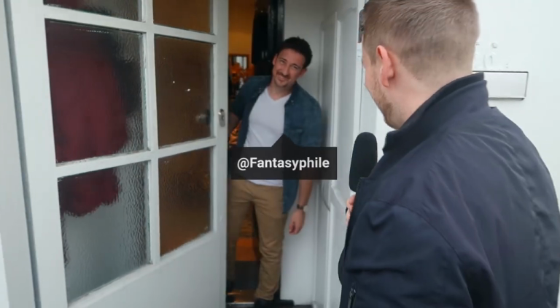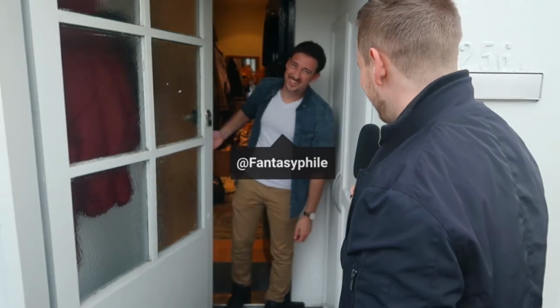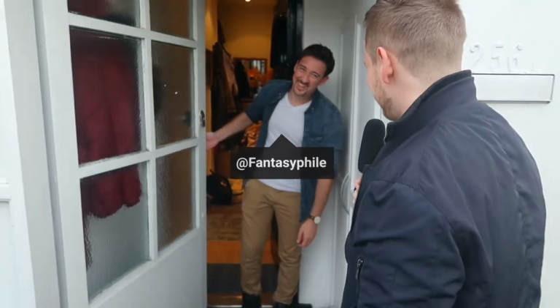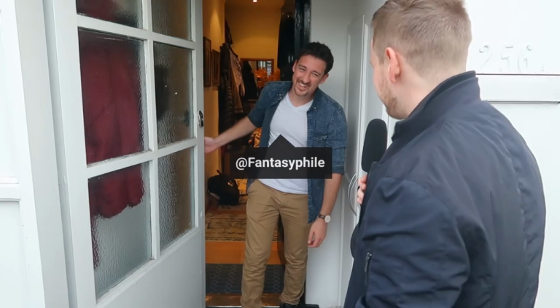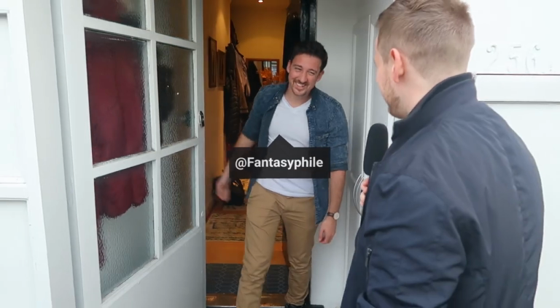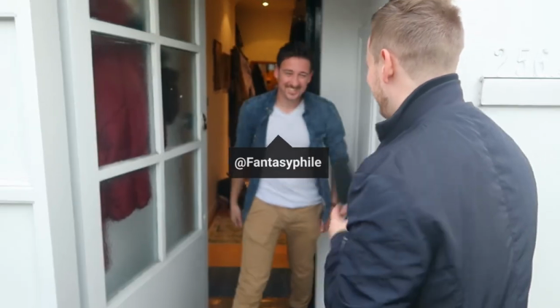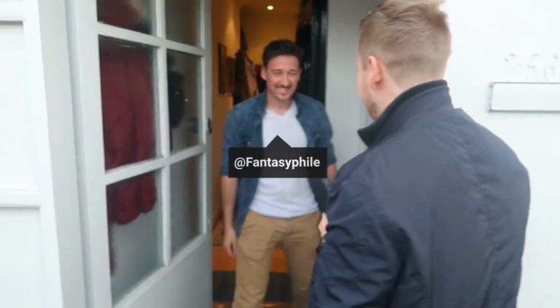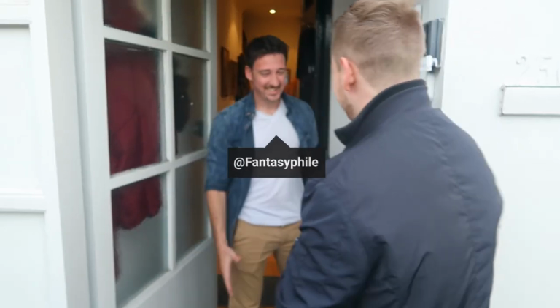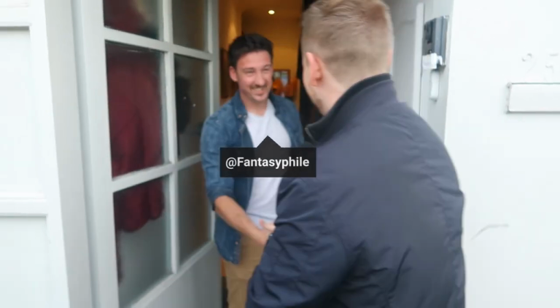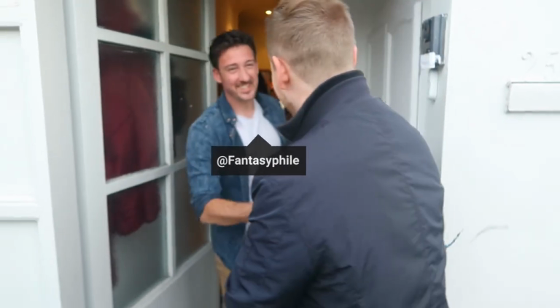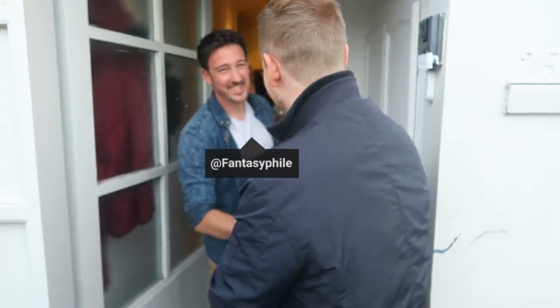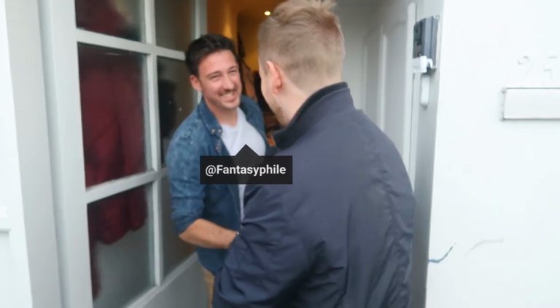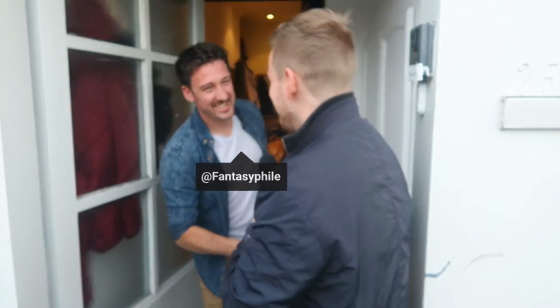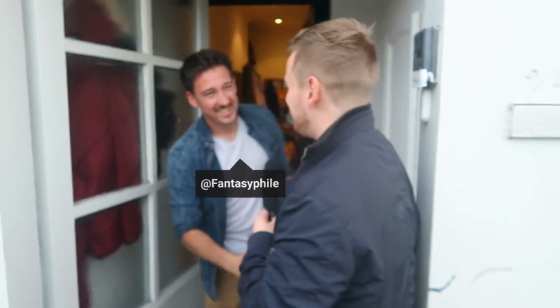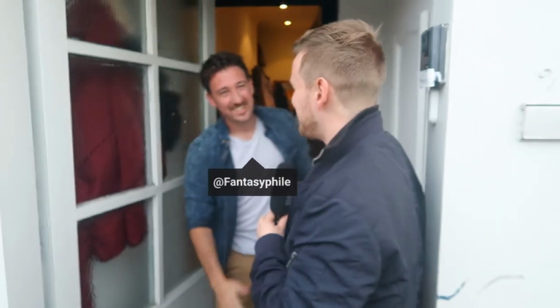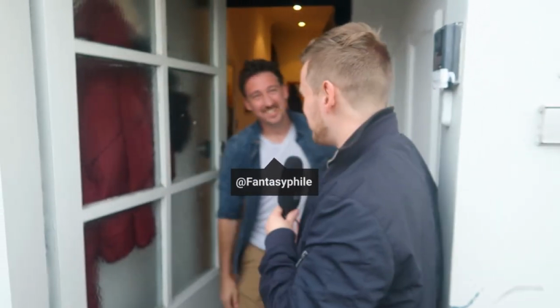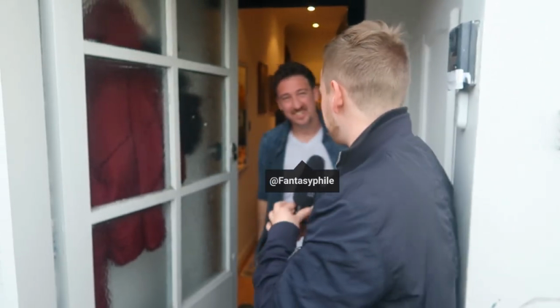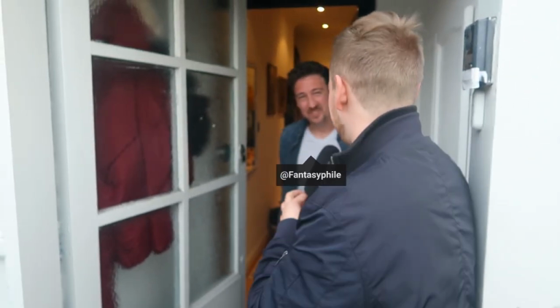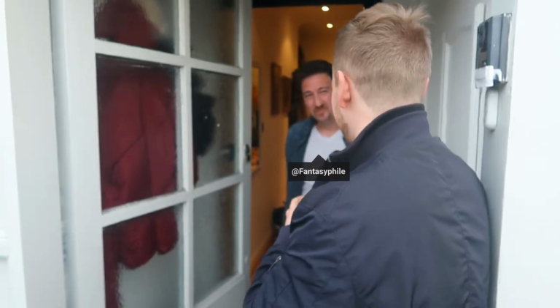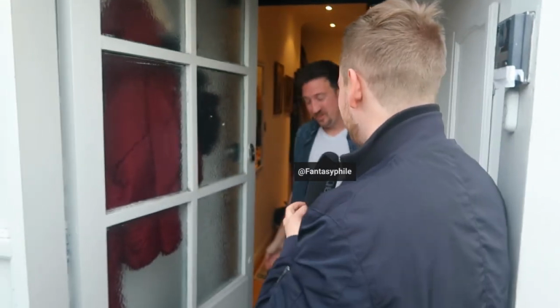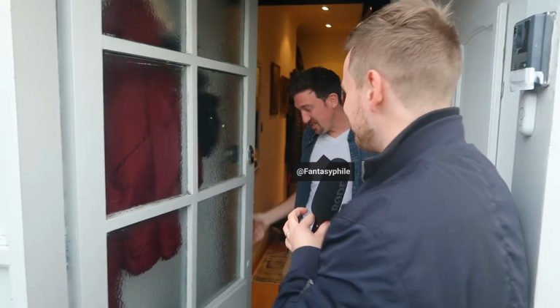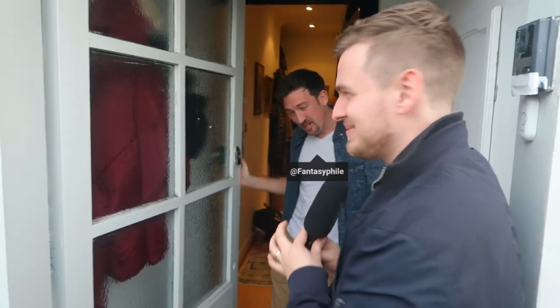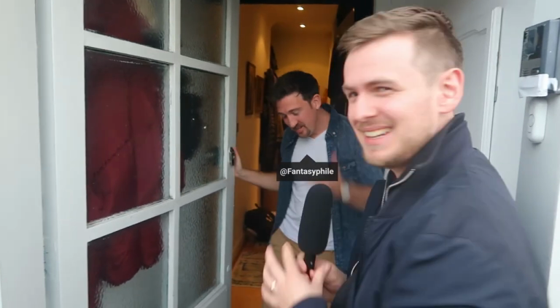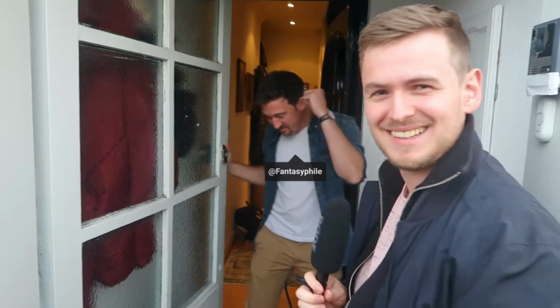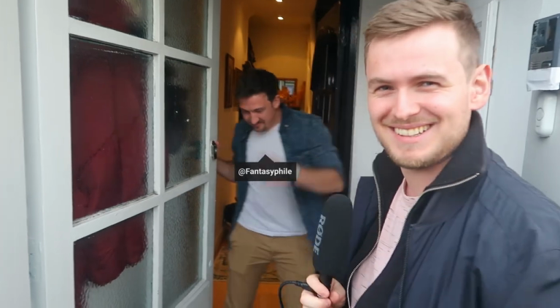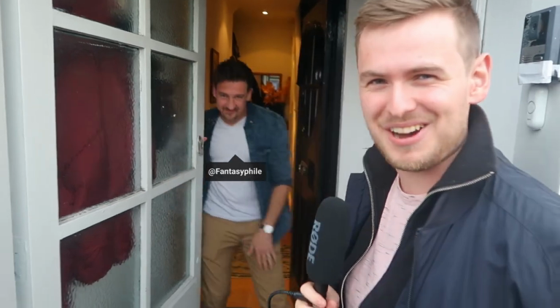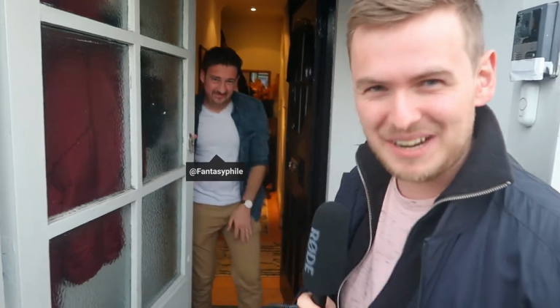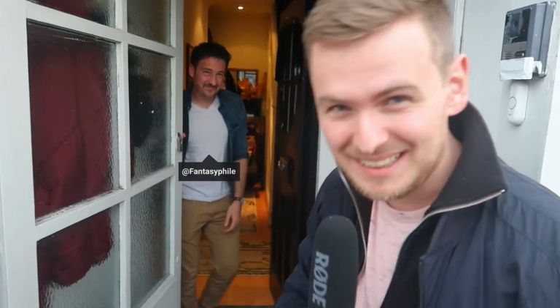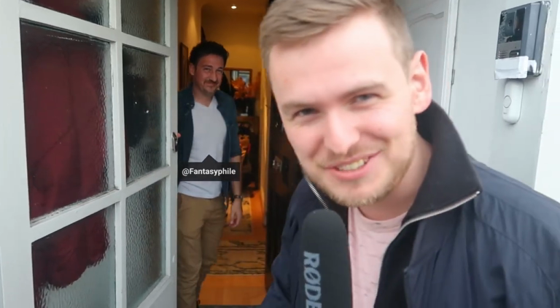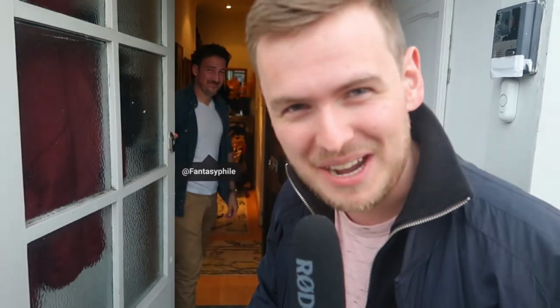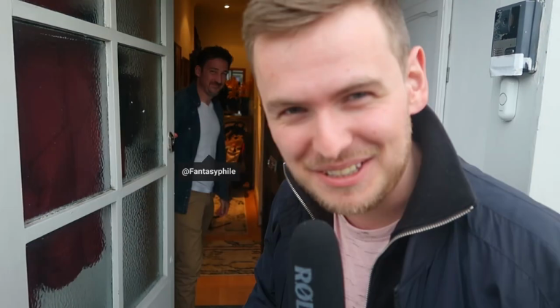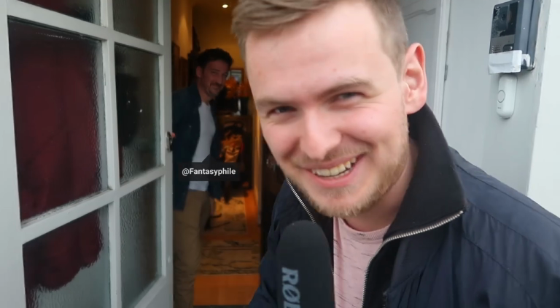Hi James, how are you doing? Thank you so much for having us. Come in, come in. Let's go have a look.